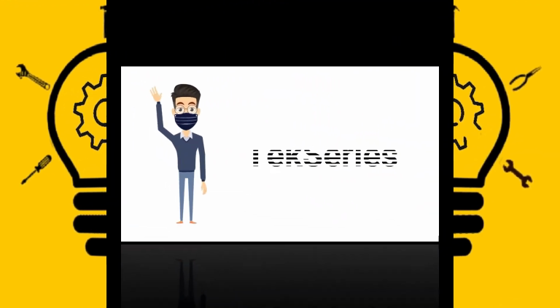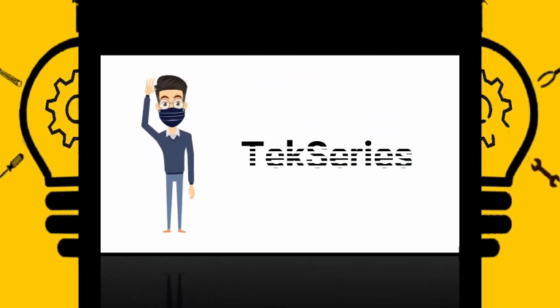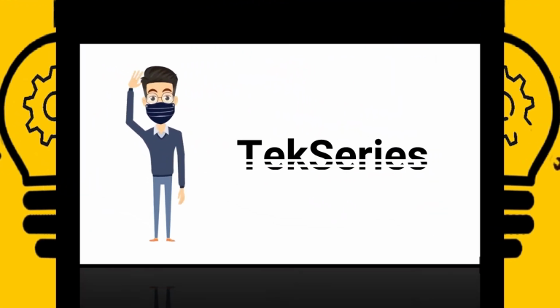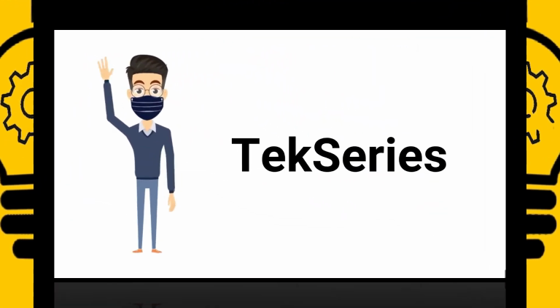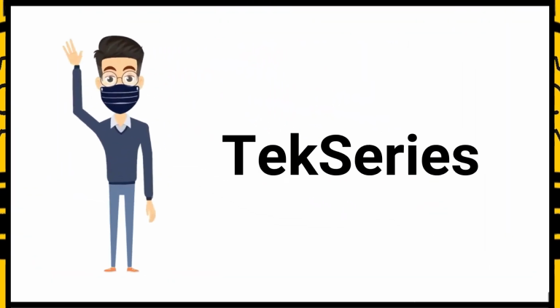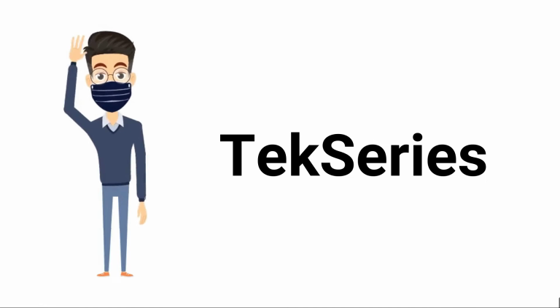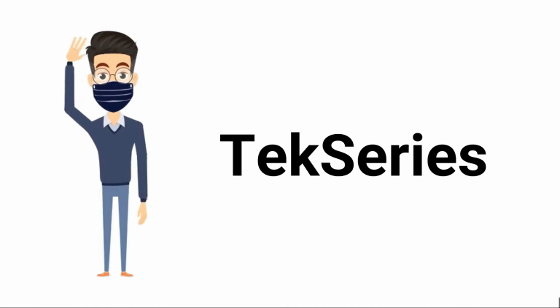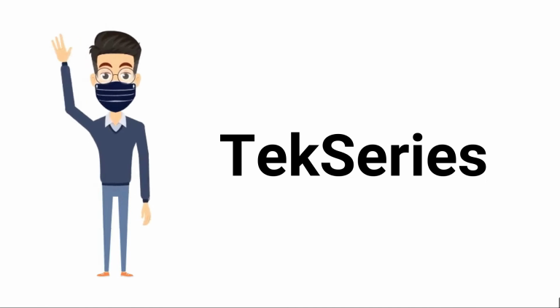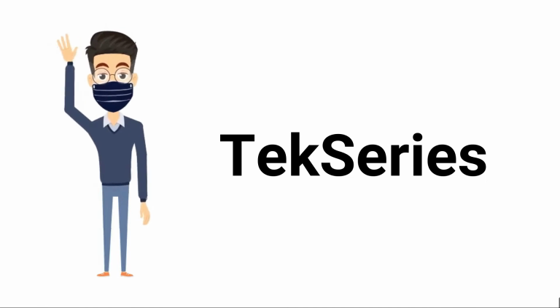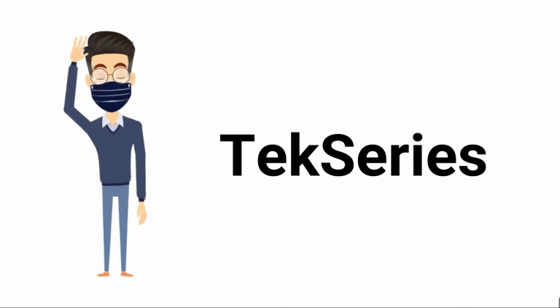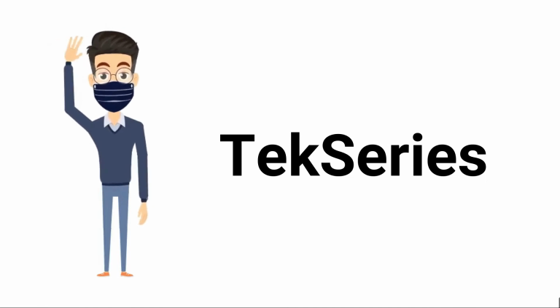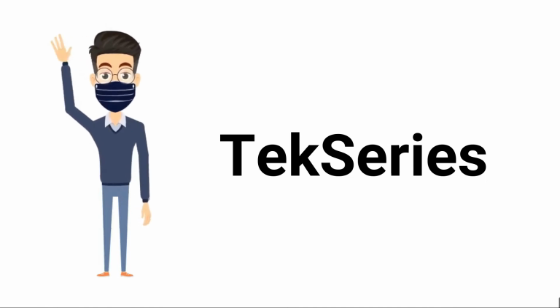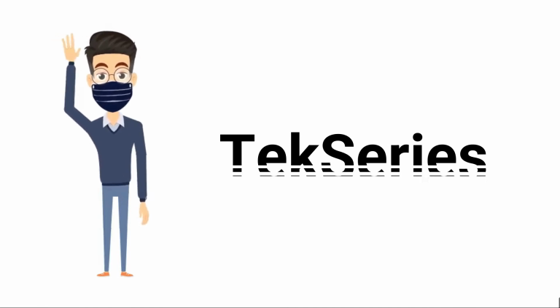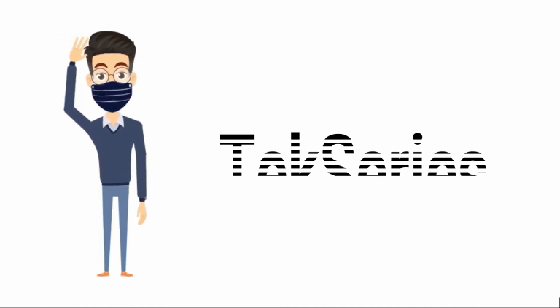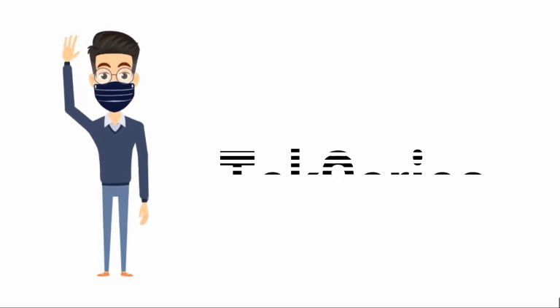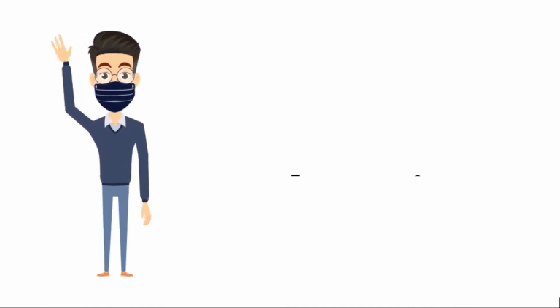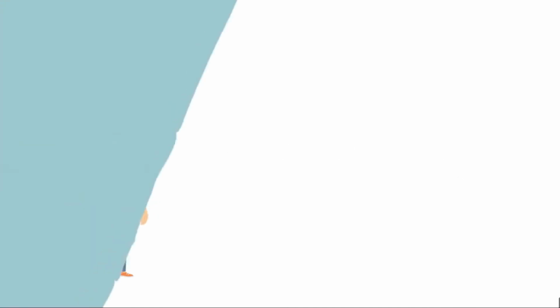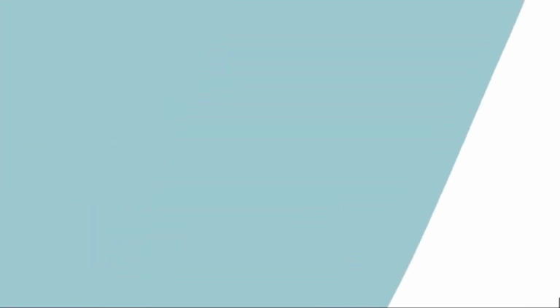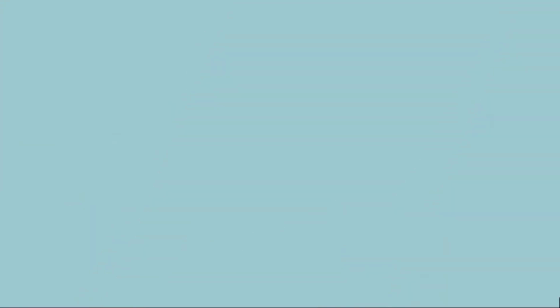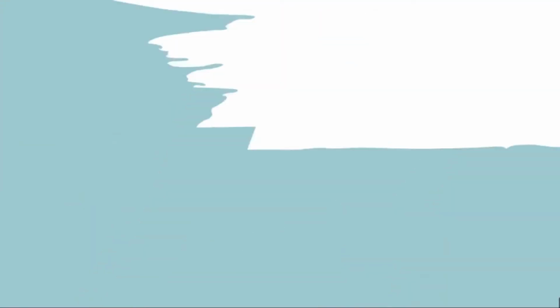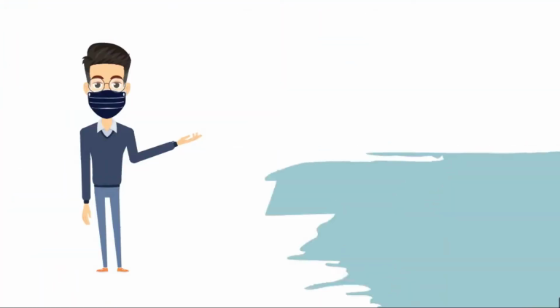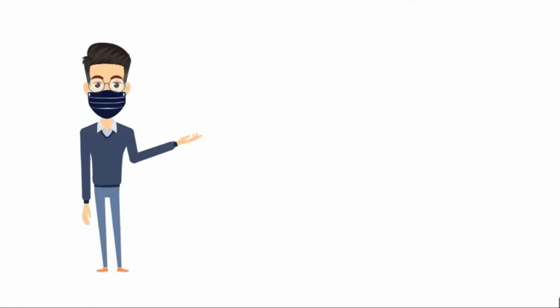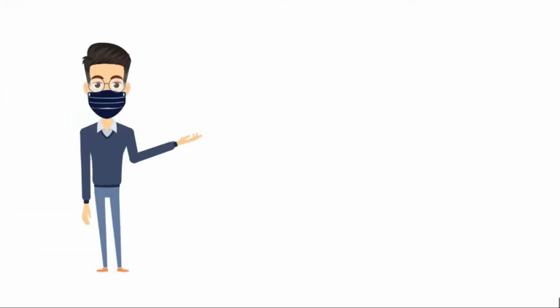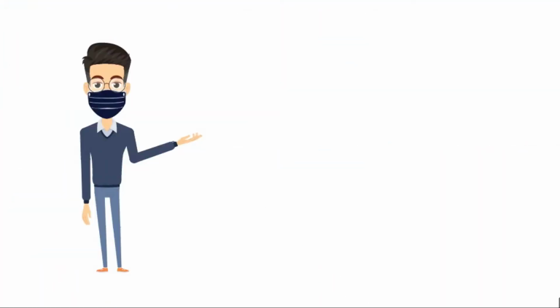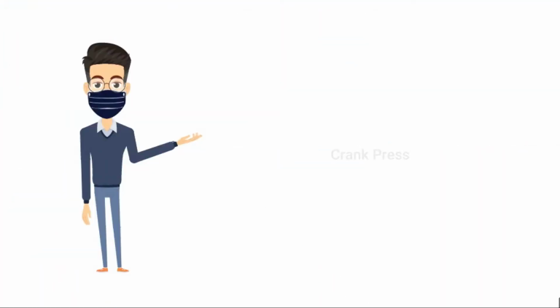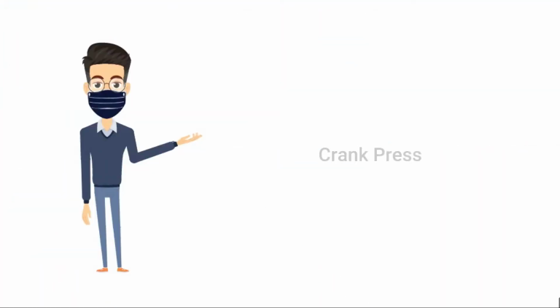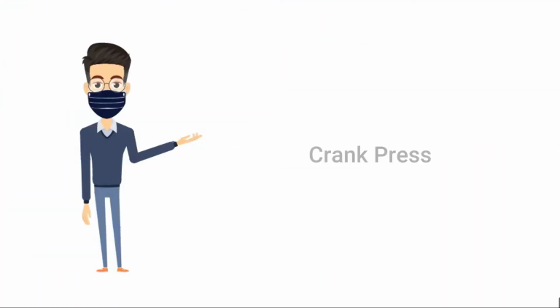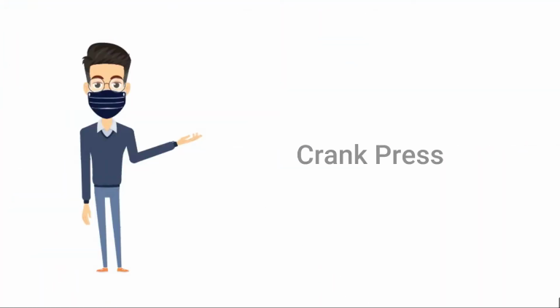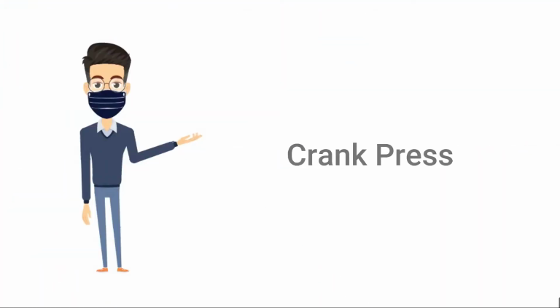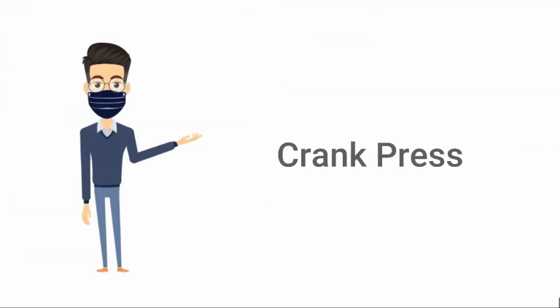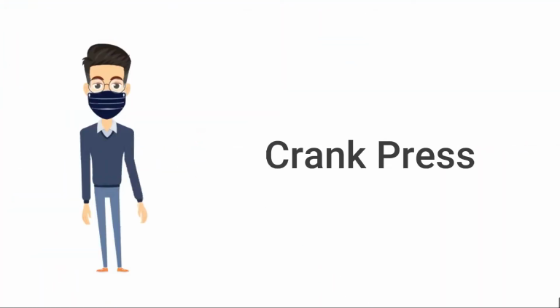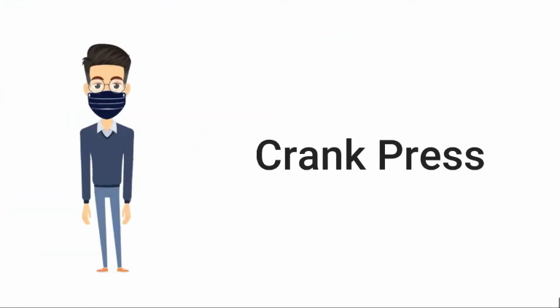Hey guys, welcome to TechSeries. In this video, let's understand how a crank press works.